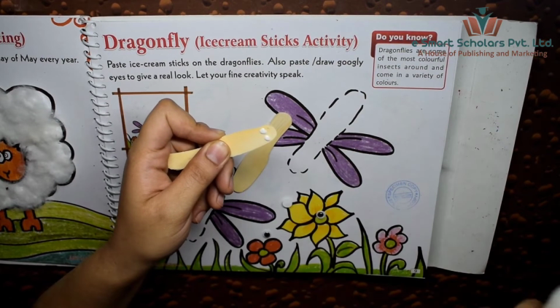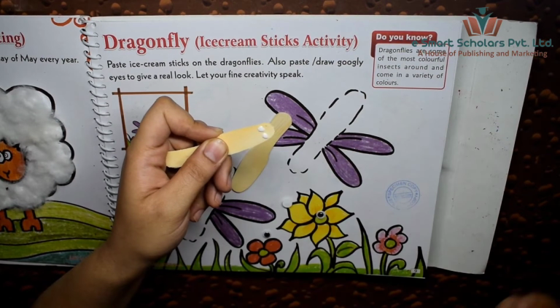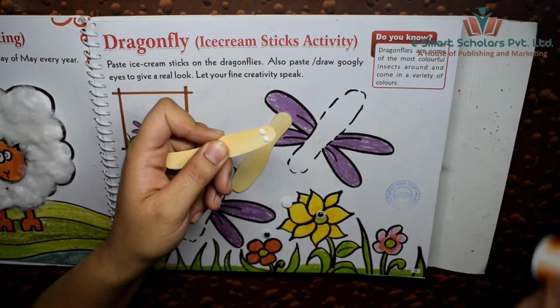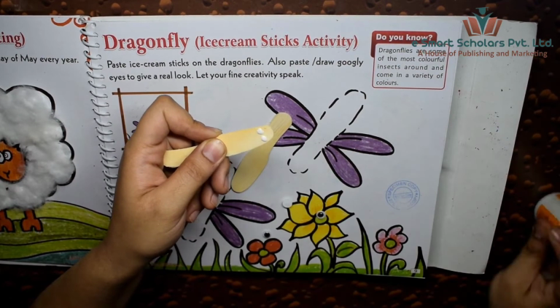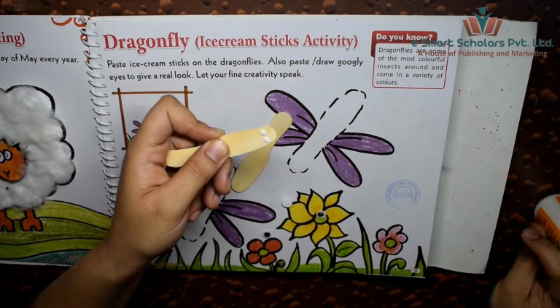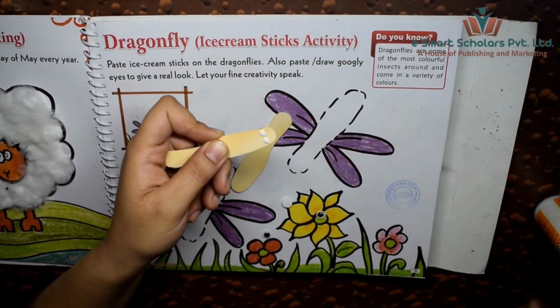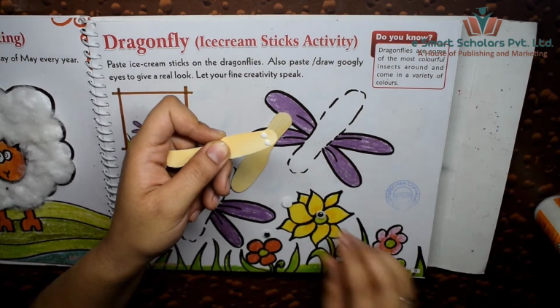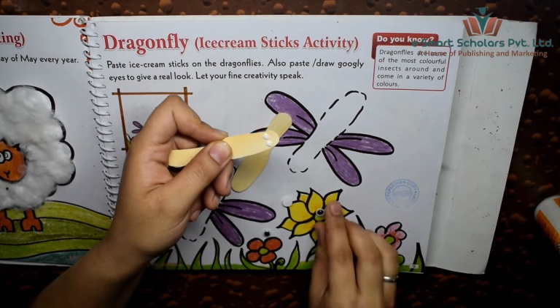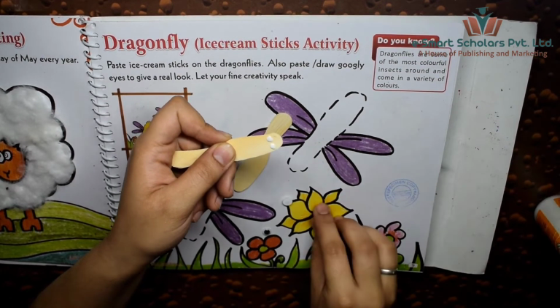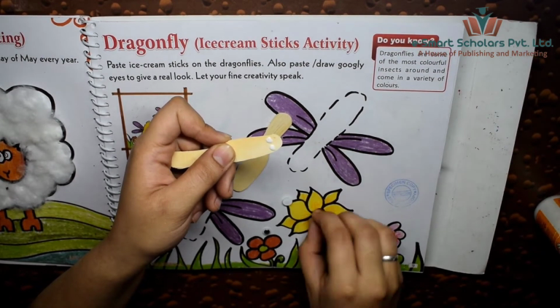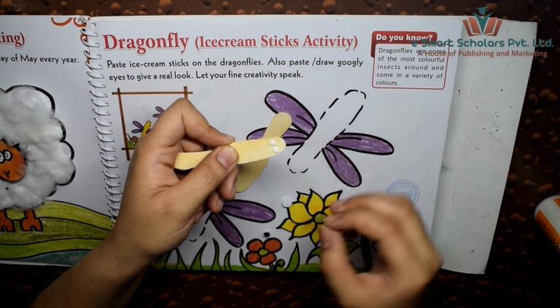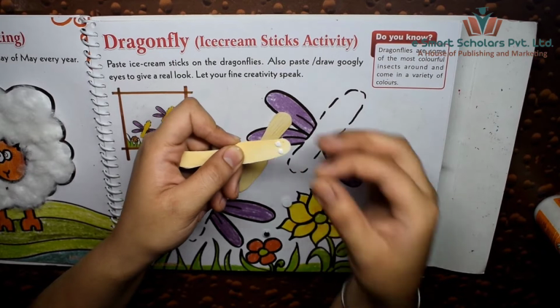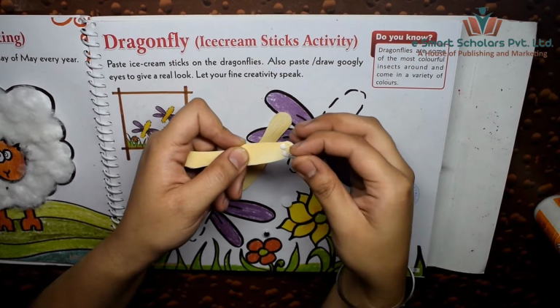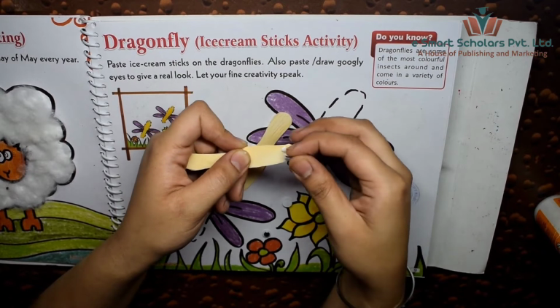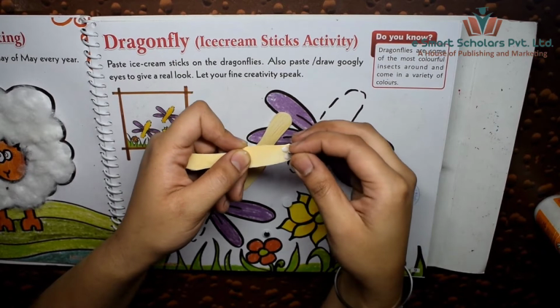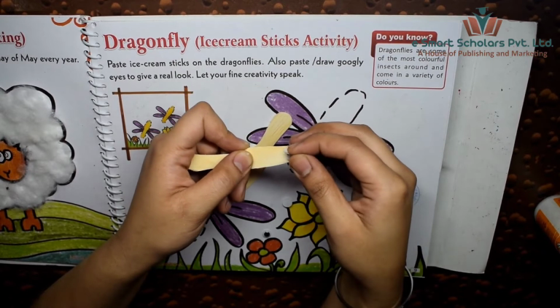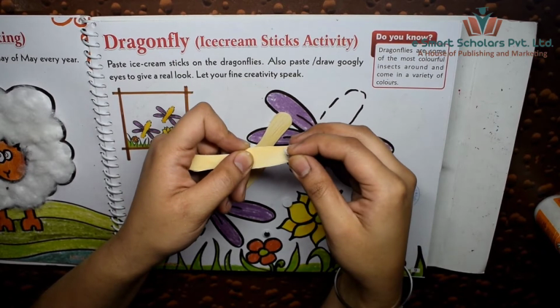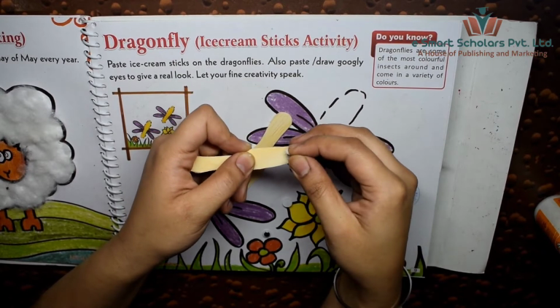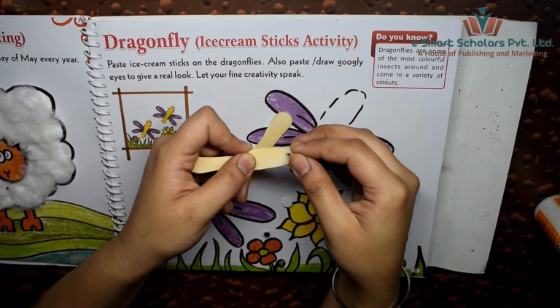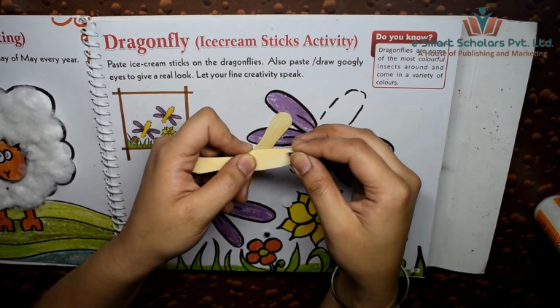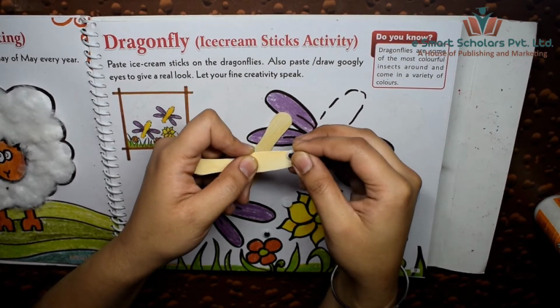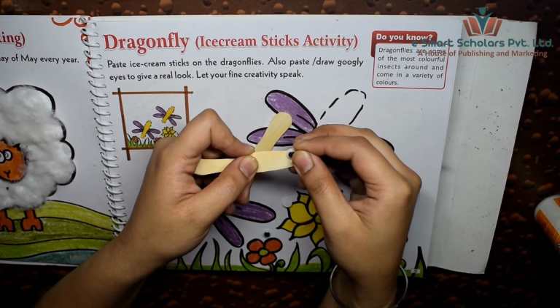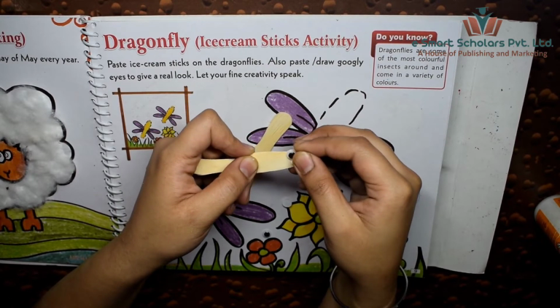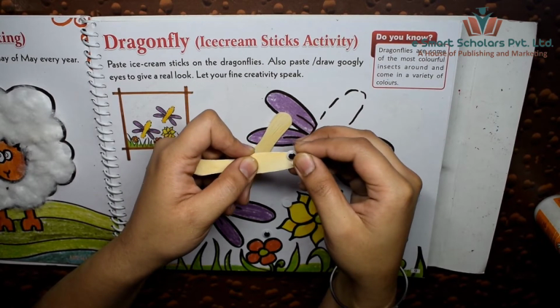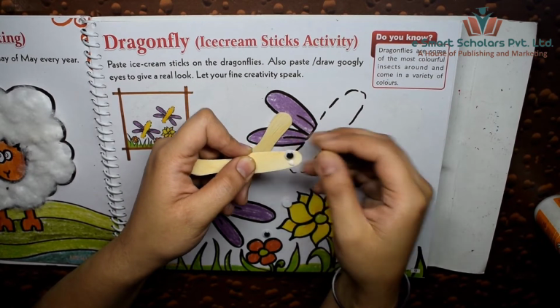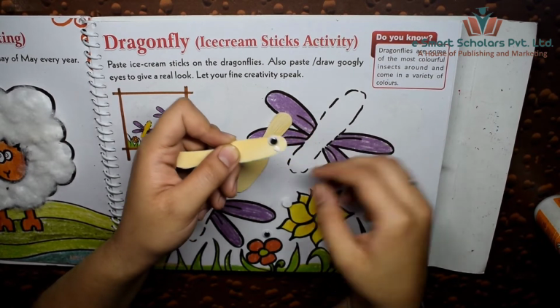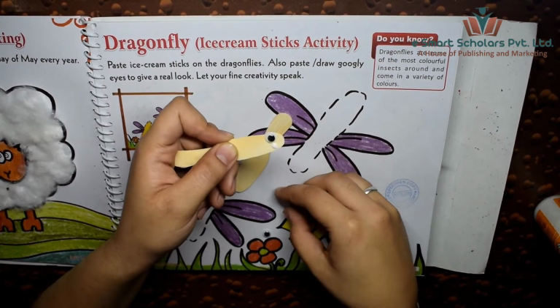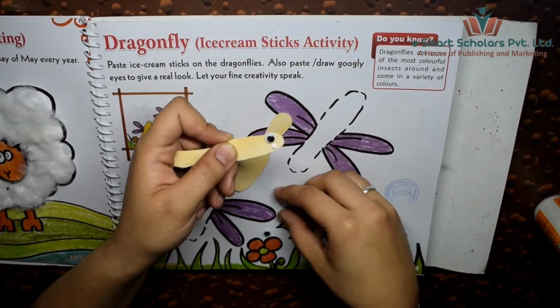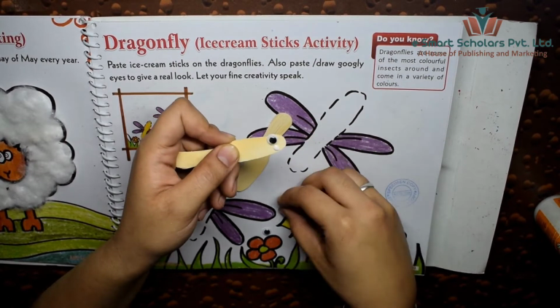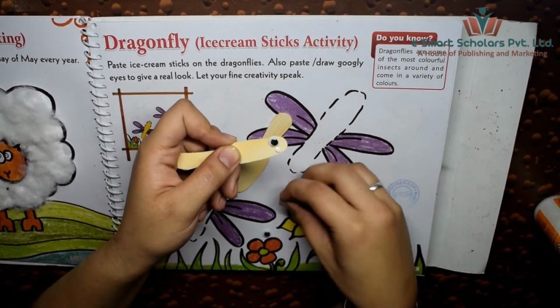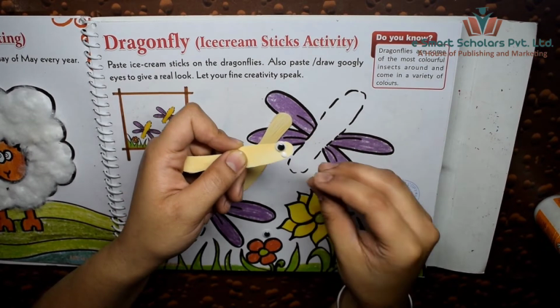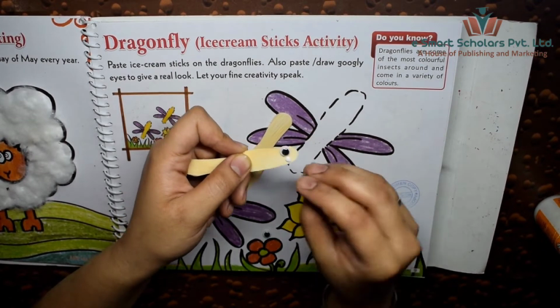With some glue, paste the googly eyes on the ice cream stick spoons.